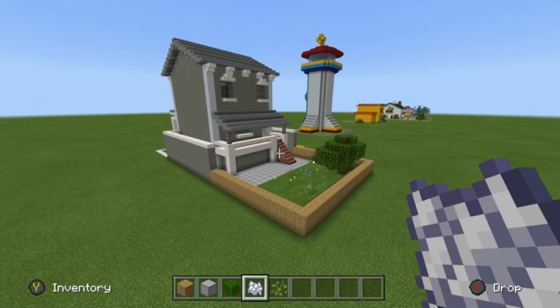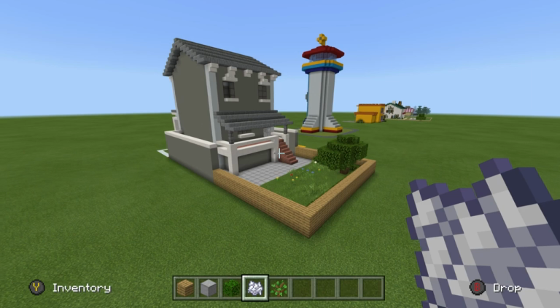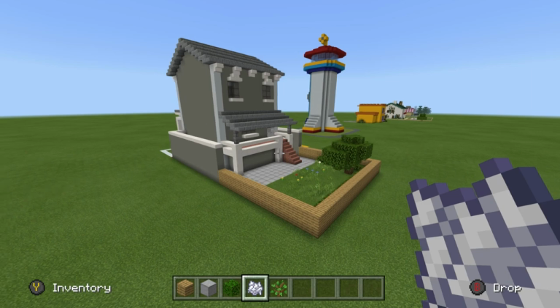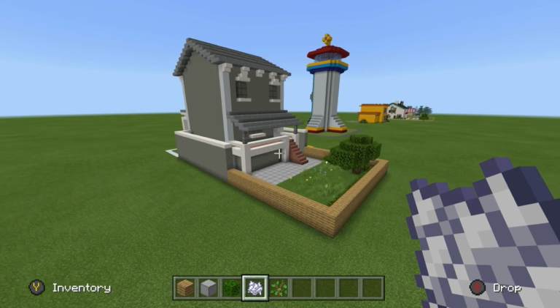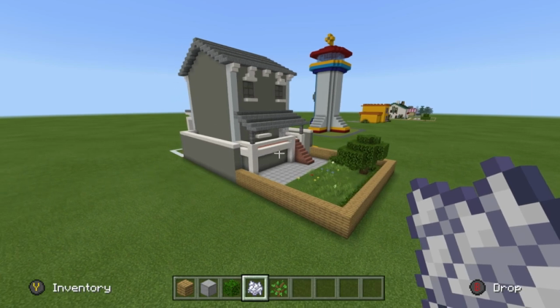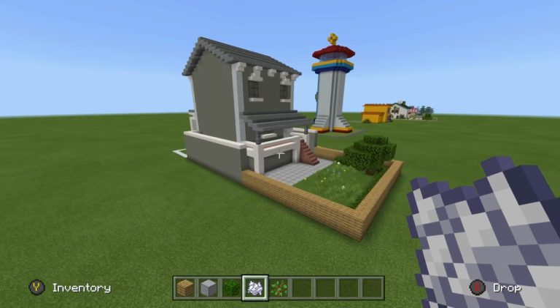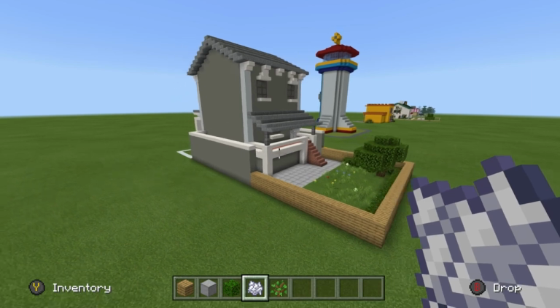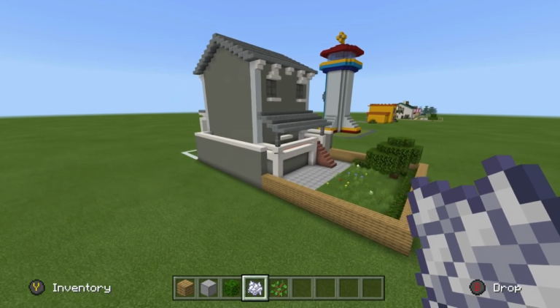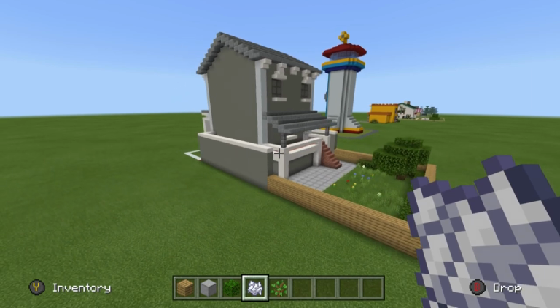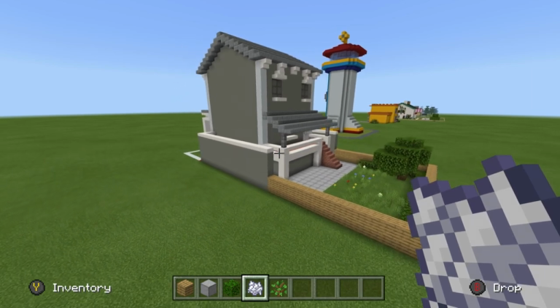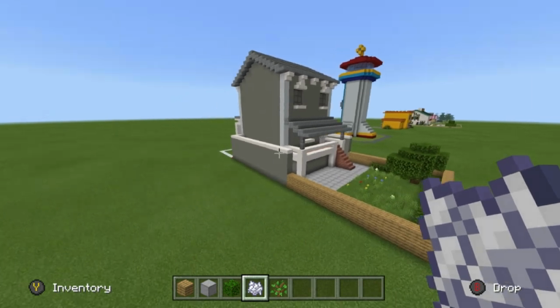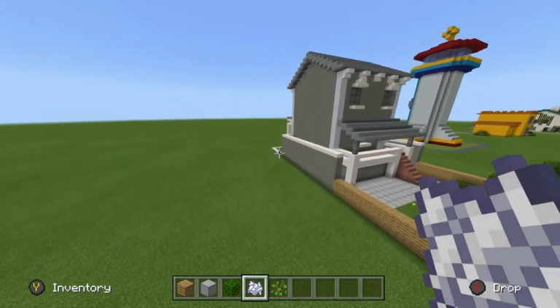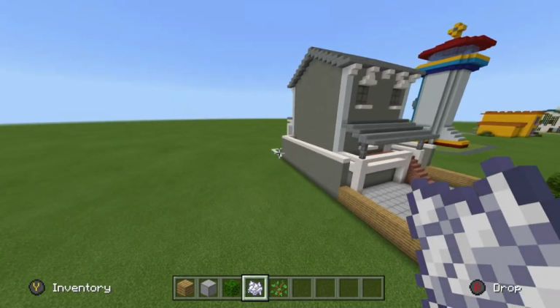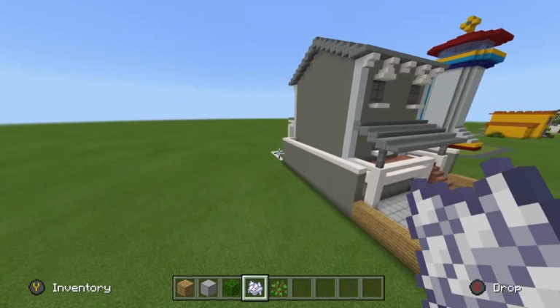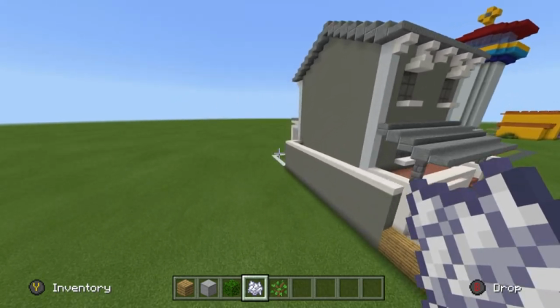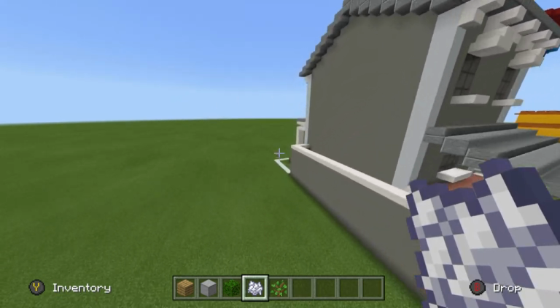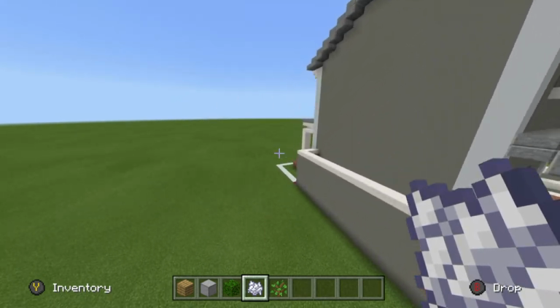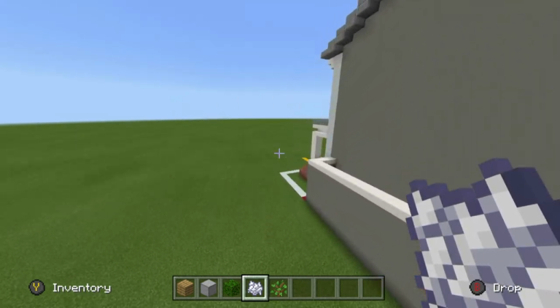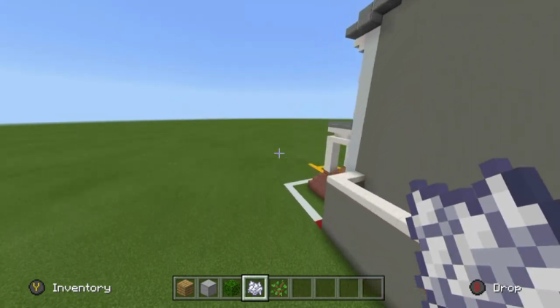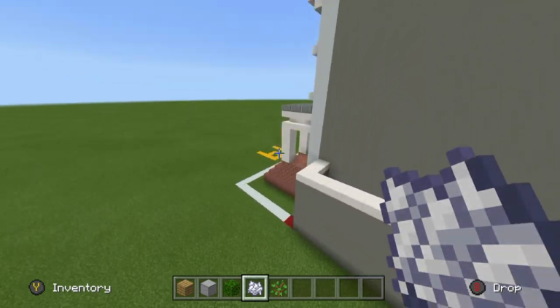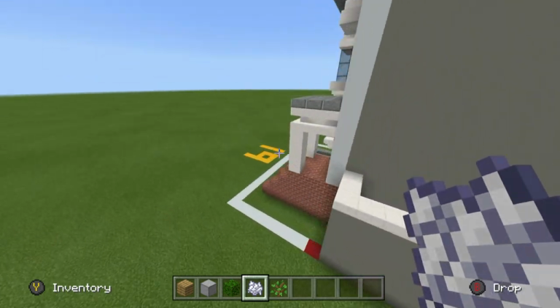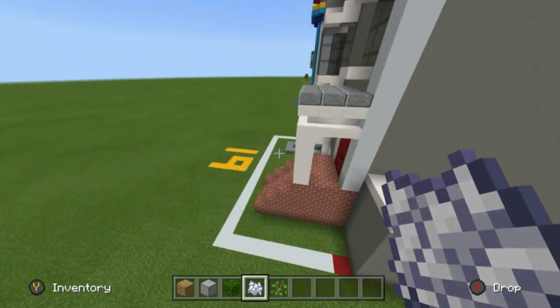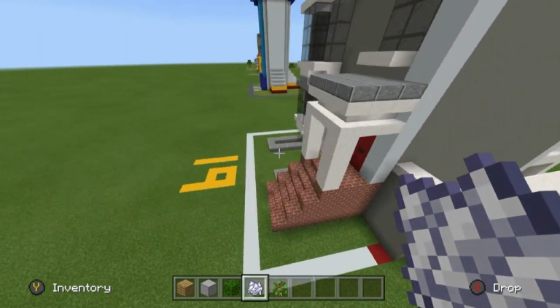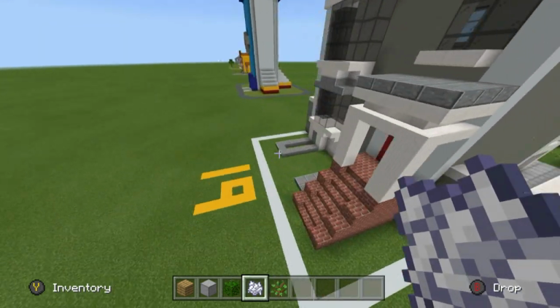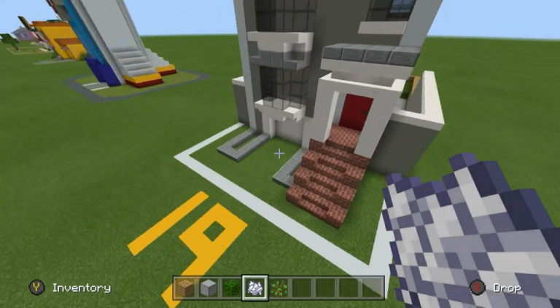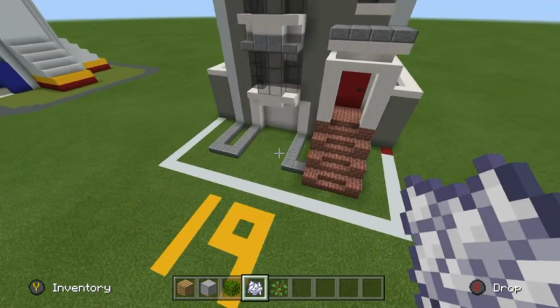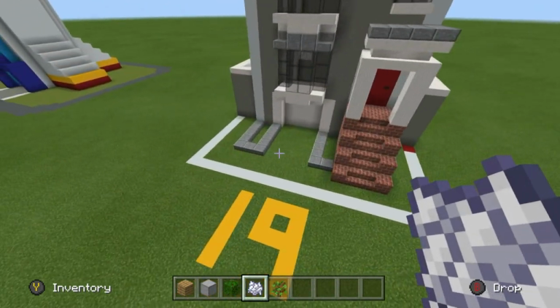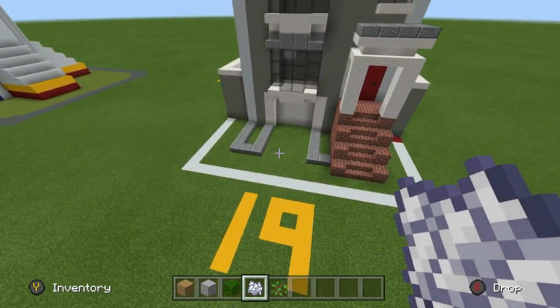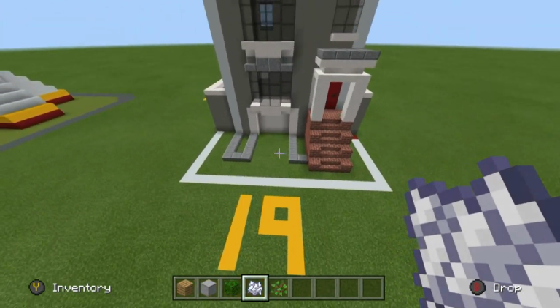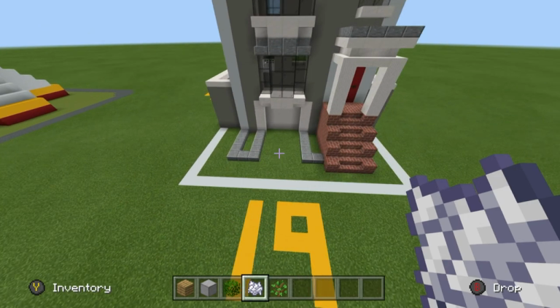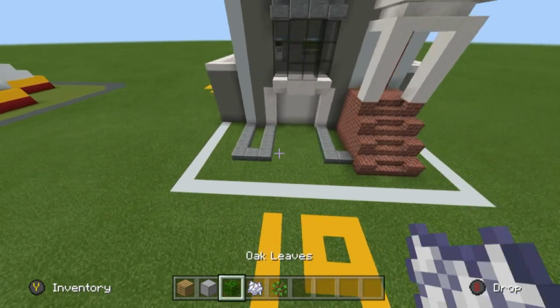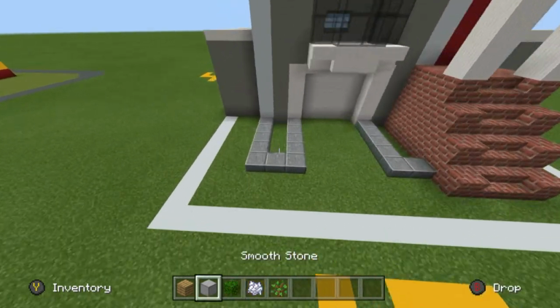Now that we have all this smooth stone, place some oak leaves all the way around the back fence part of the house. Stick a tree in the back garden, bone meal it, then add some flowers and stuff — and that's pretty much all we do to the back. That's the back complete!